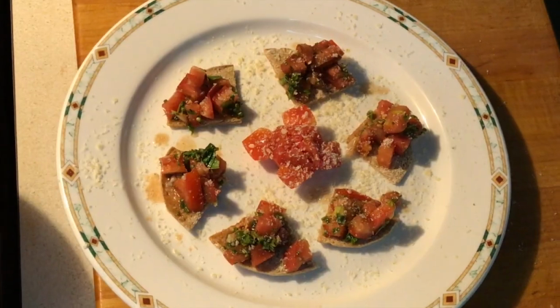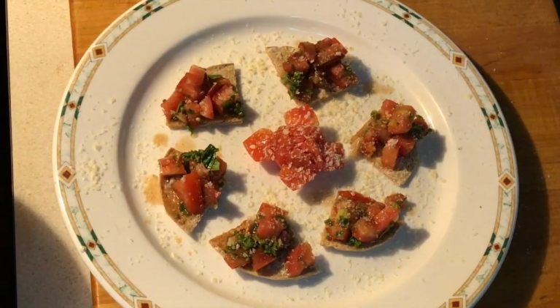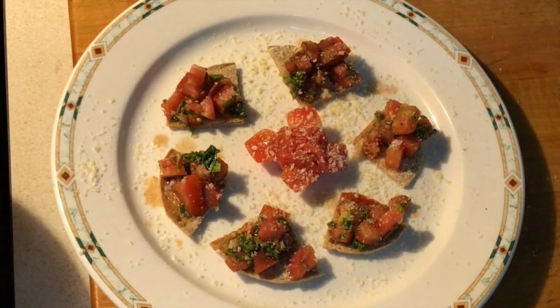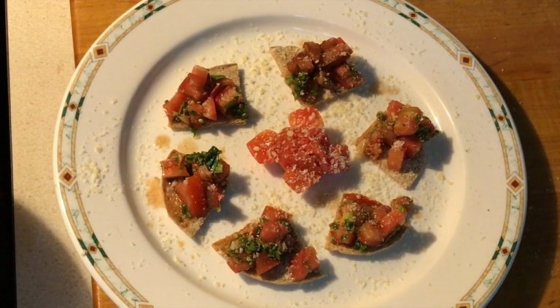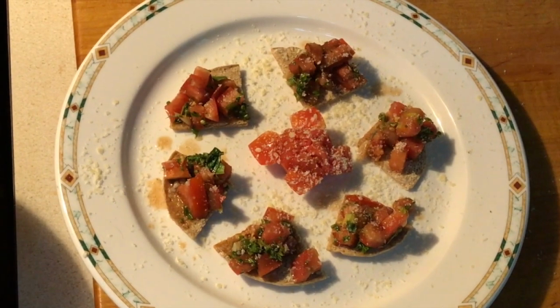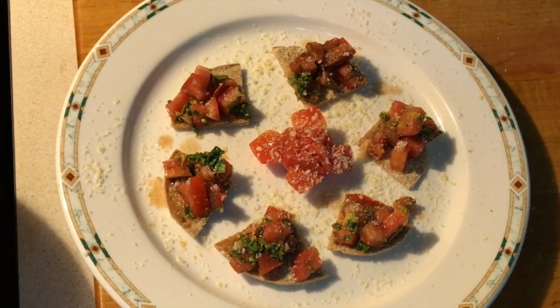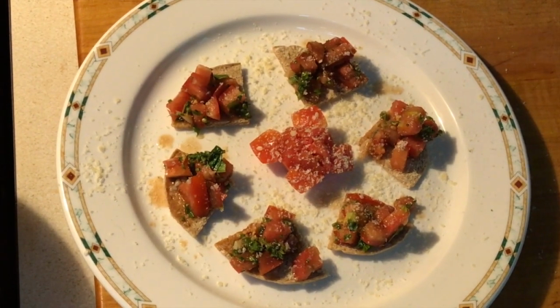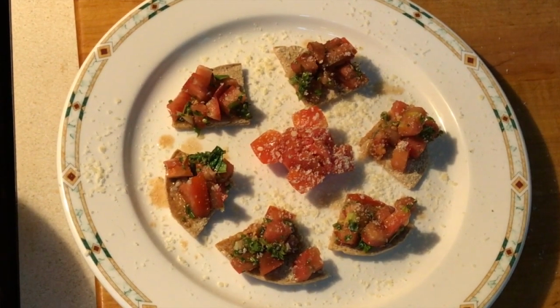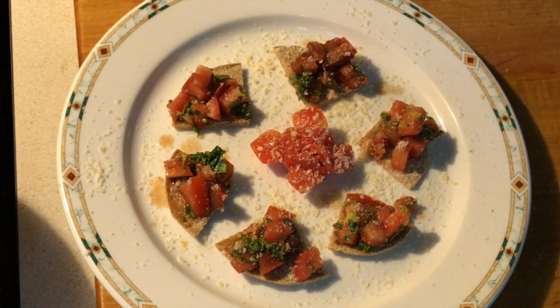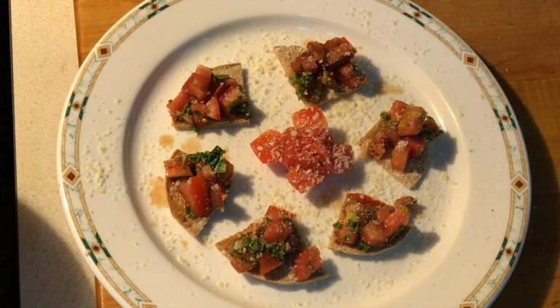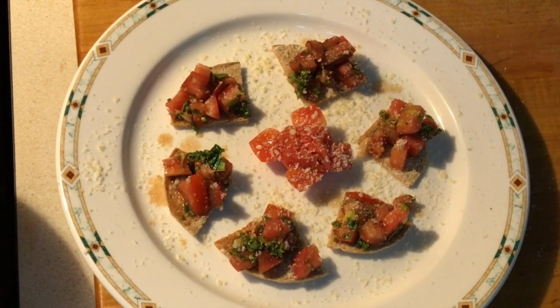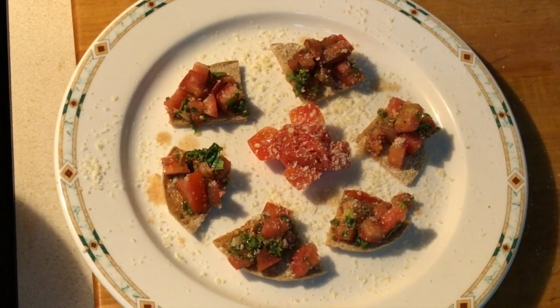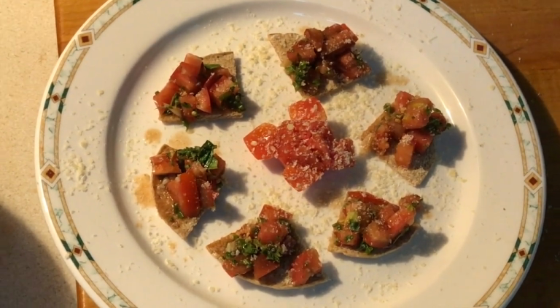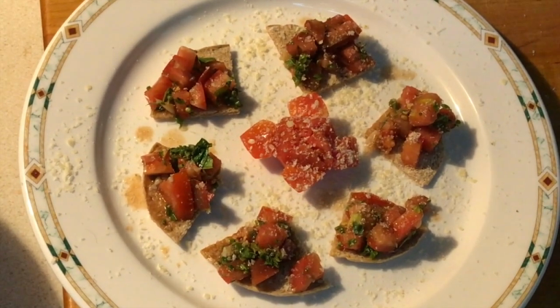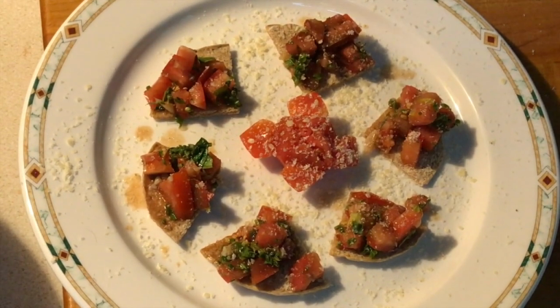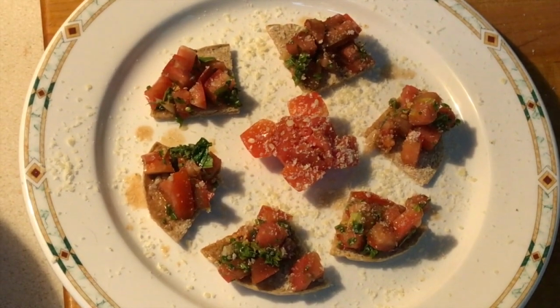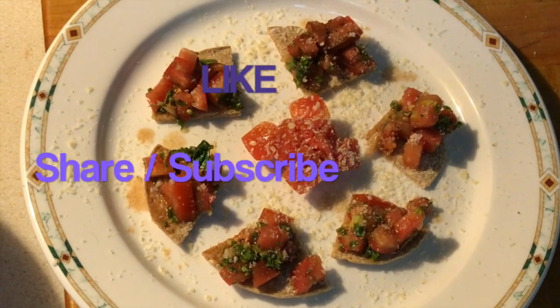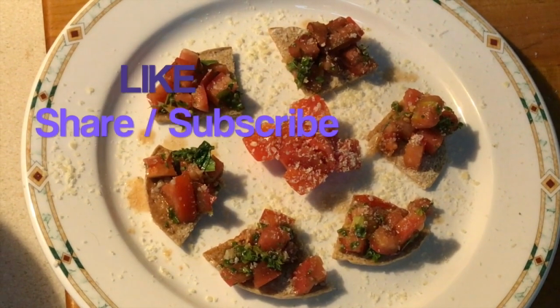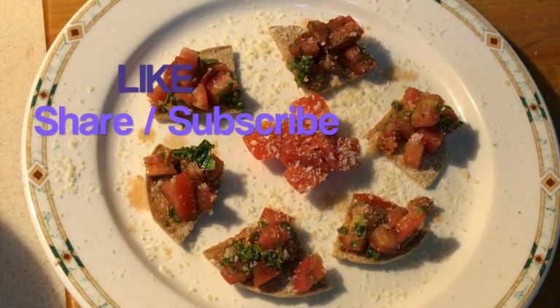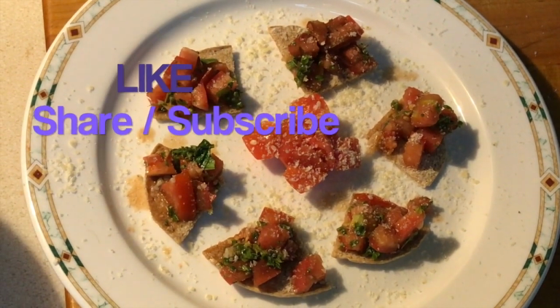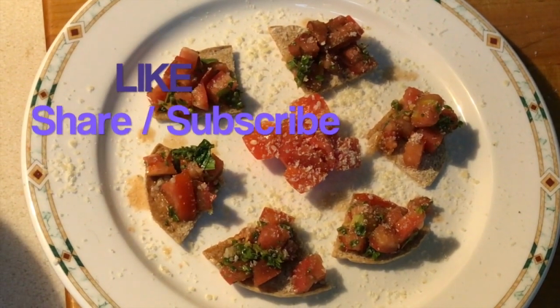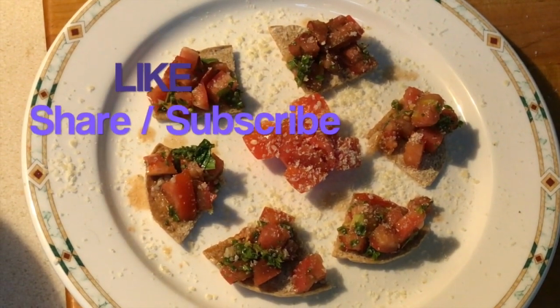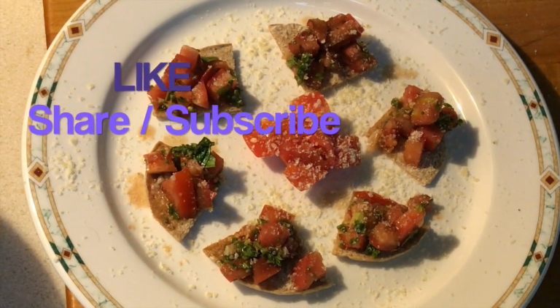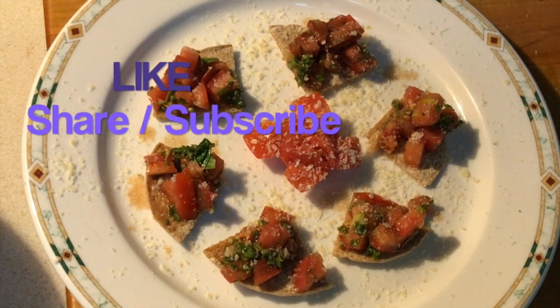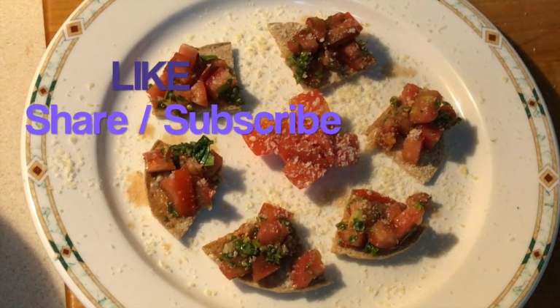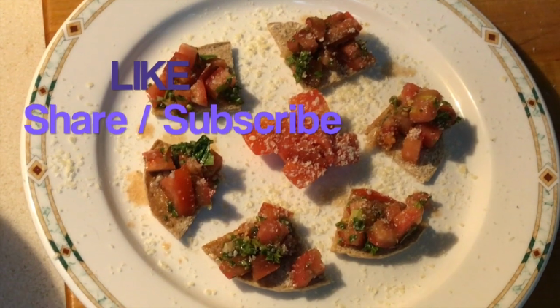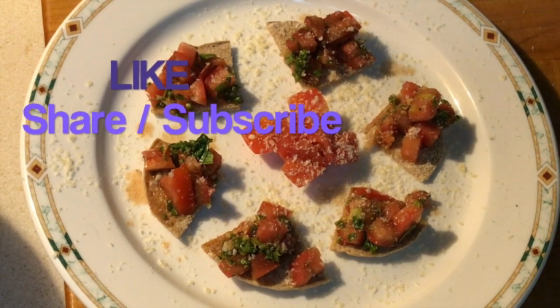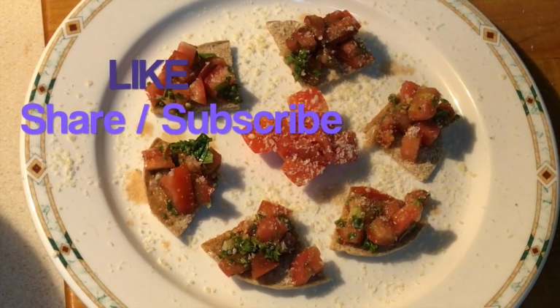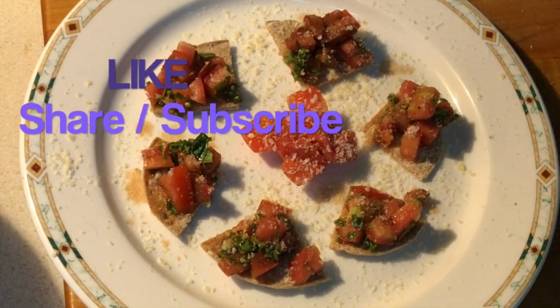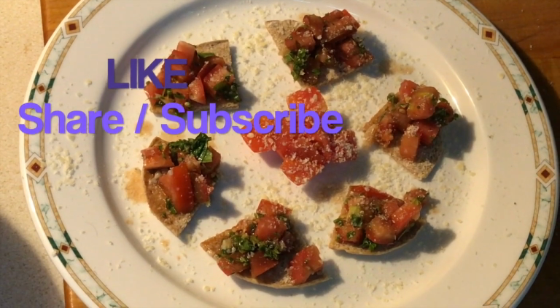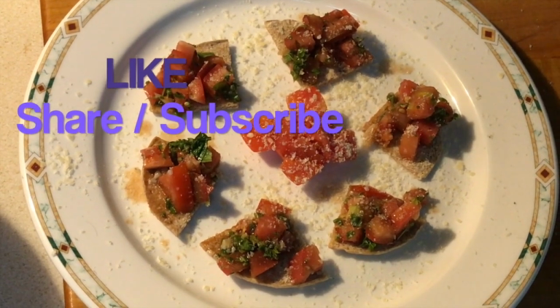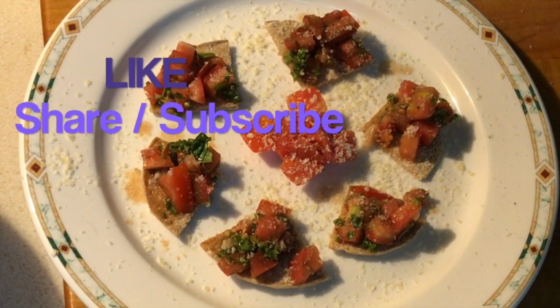Thanks for watching — please like, share, subscribe, get cooking, and have a great day!